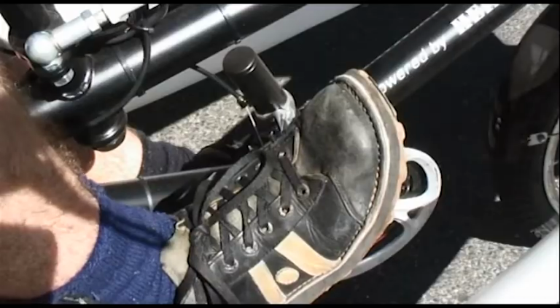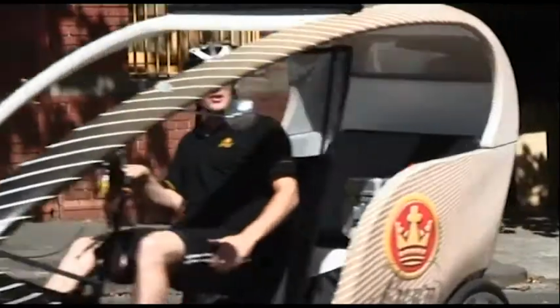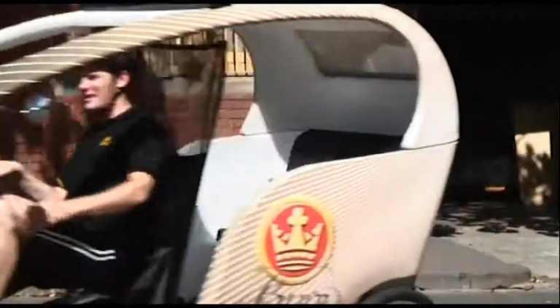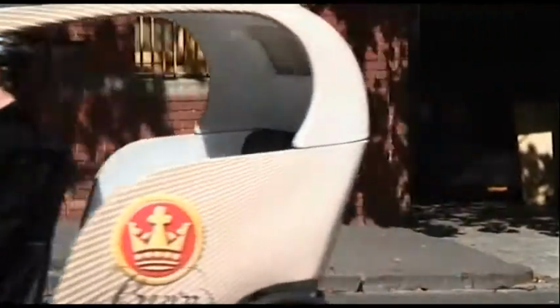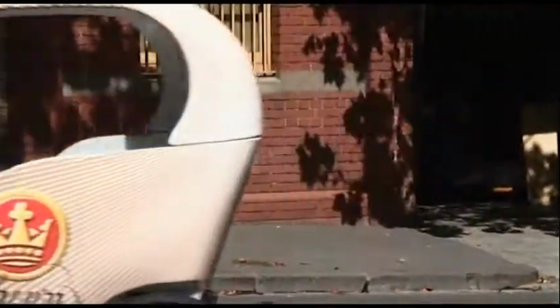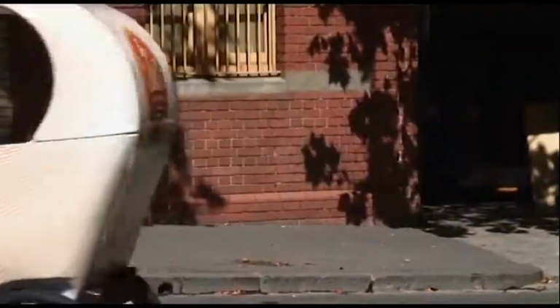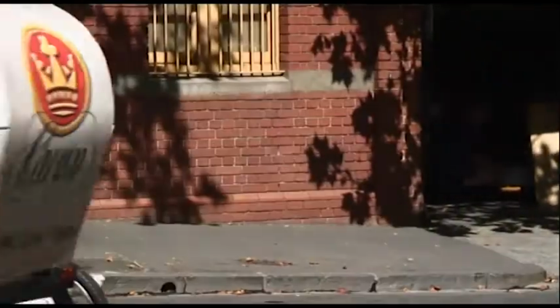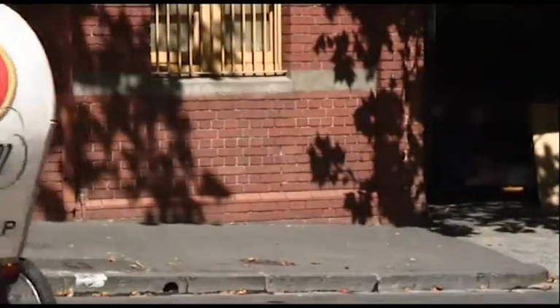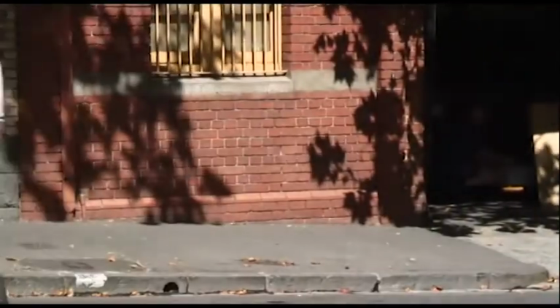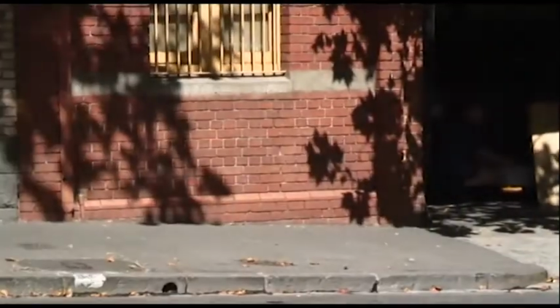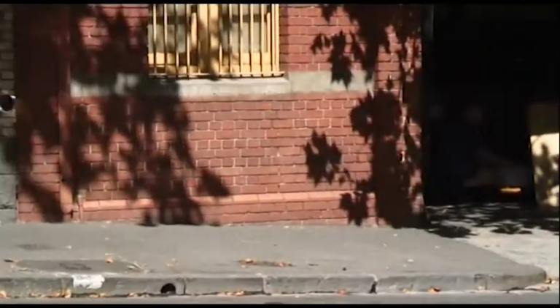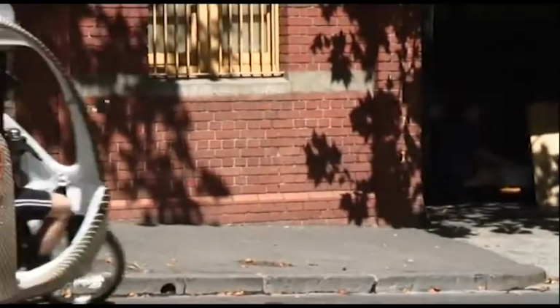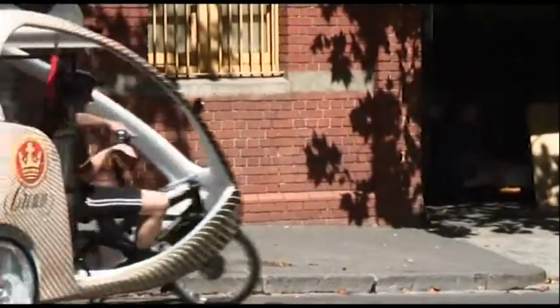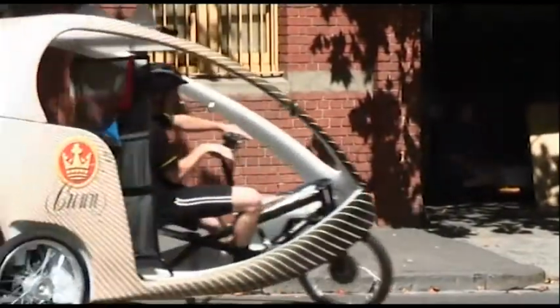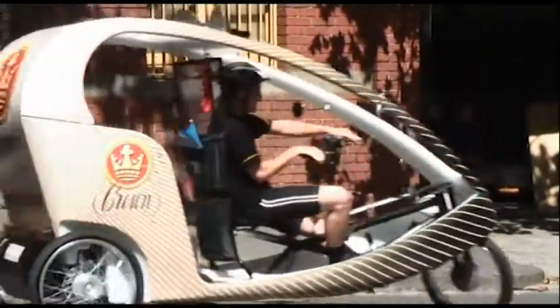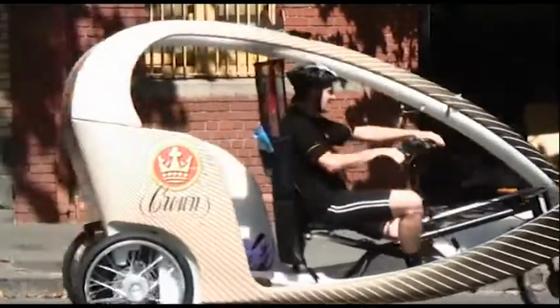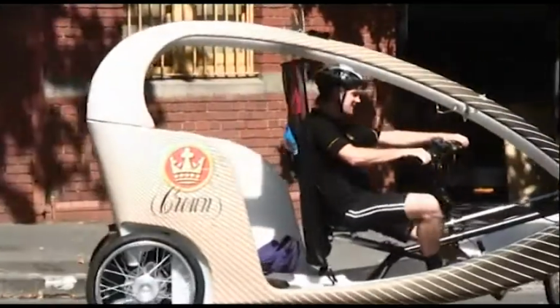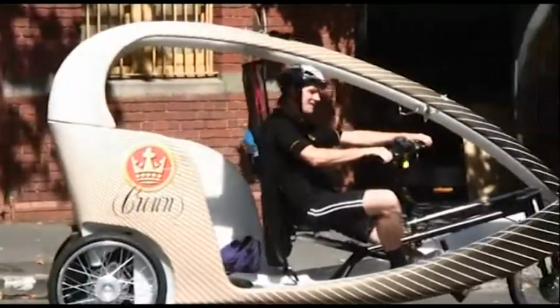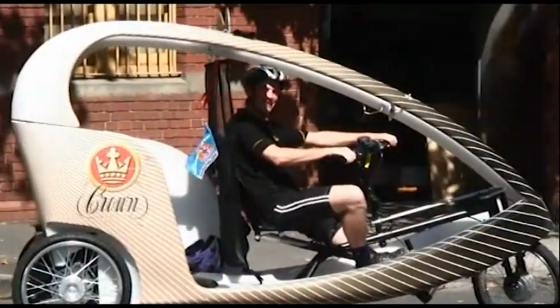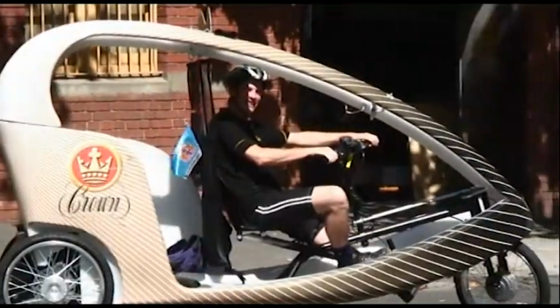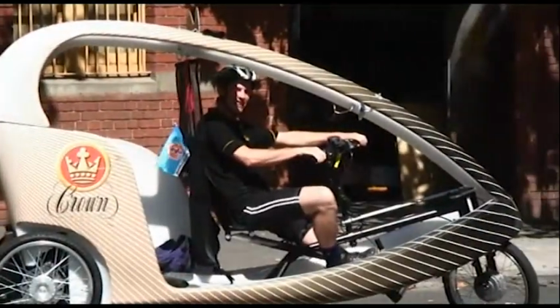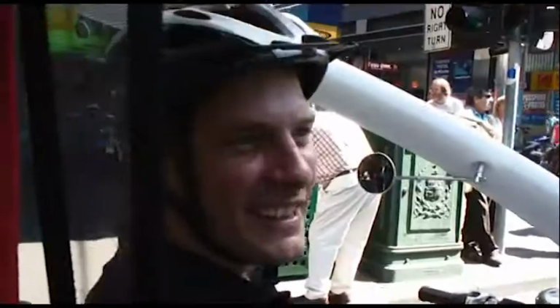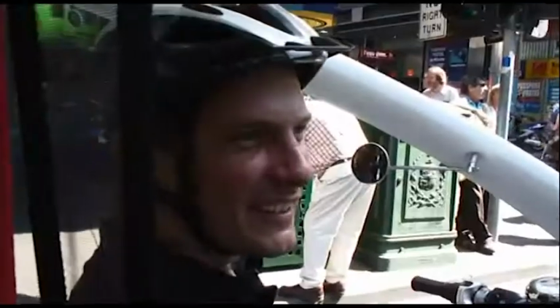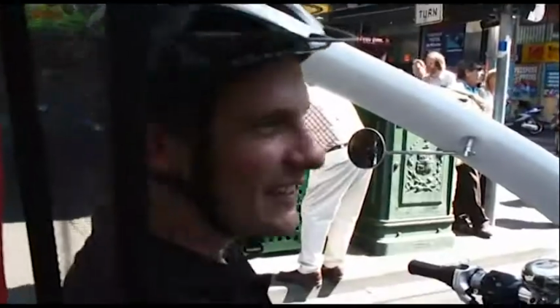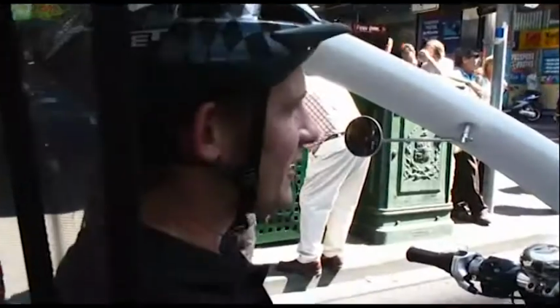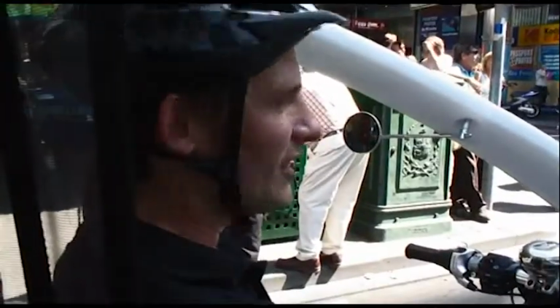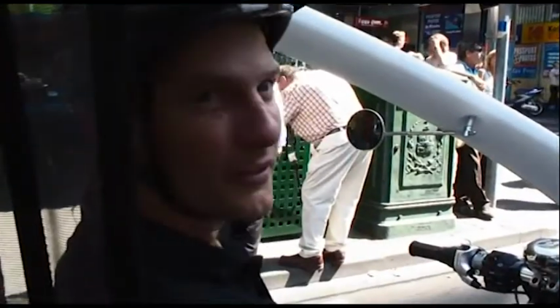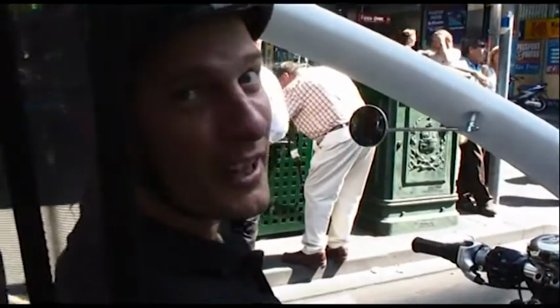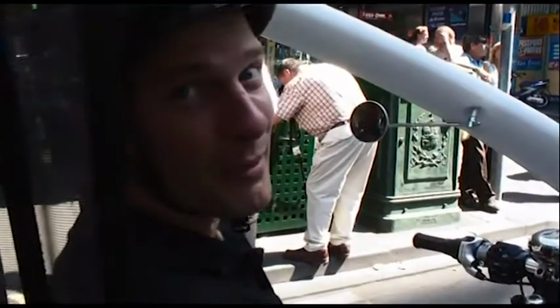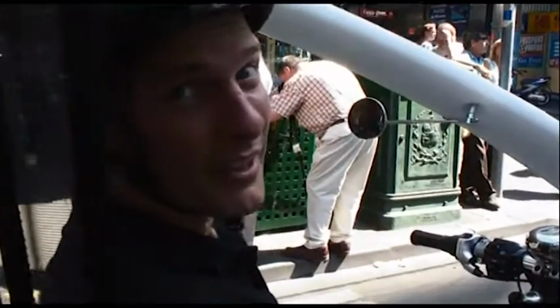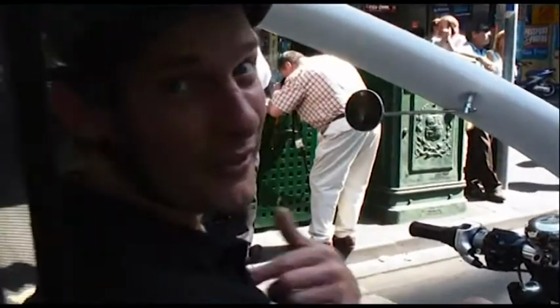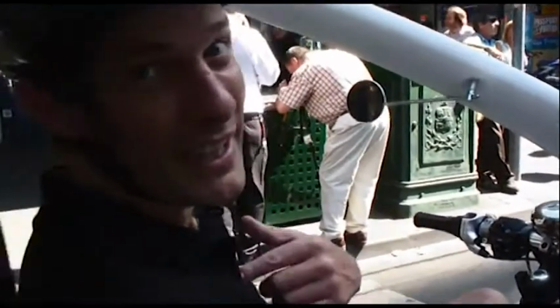This is the future of transport in the CBD — no emissions. Just lots and lots of carbohydrates for me.